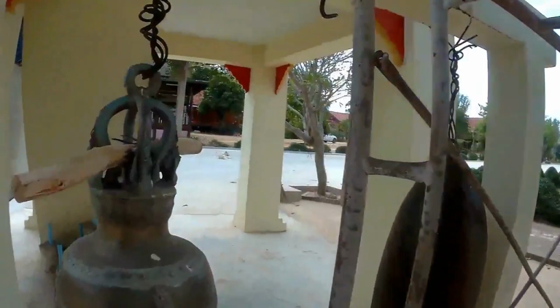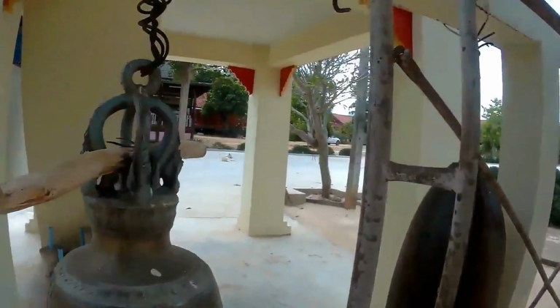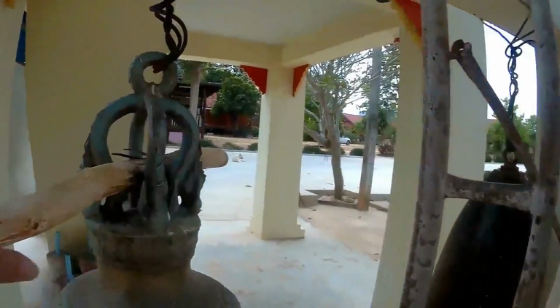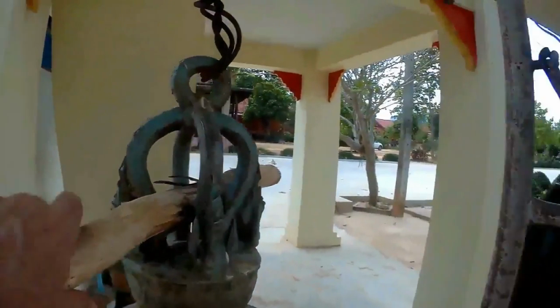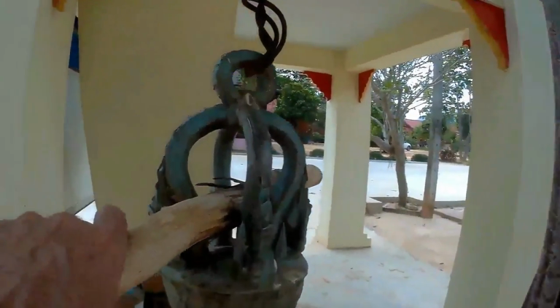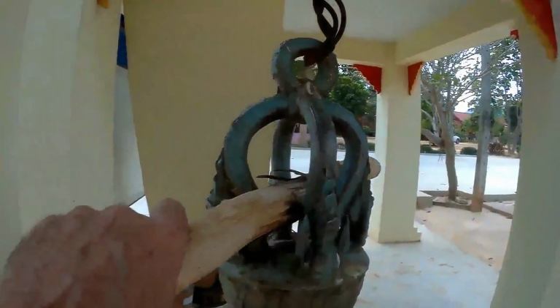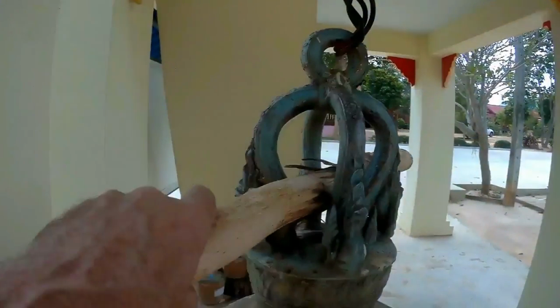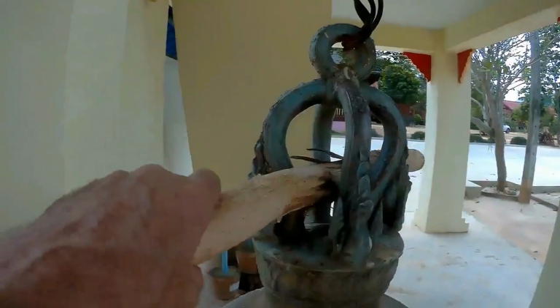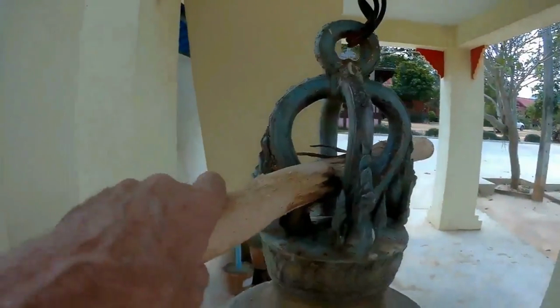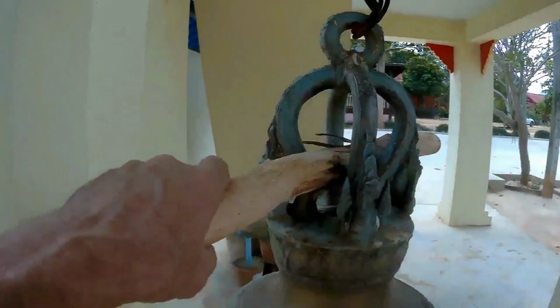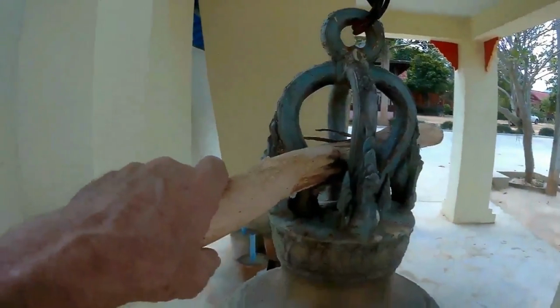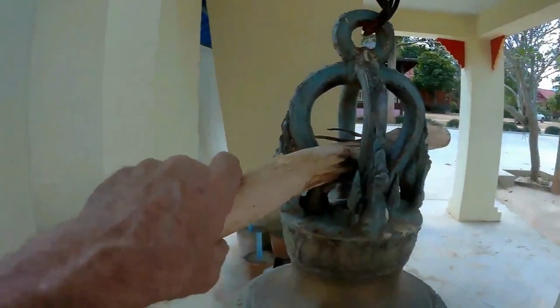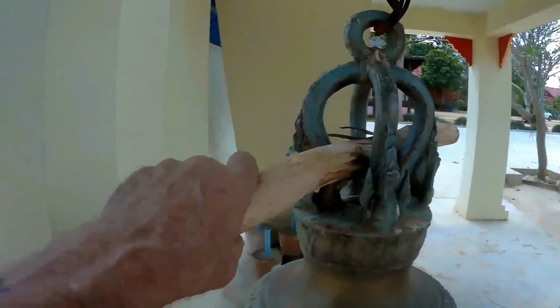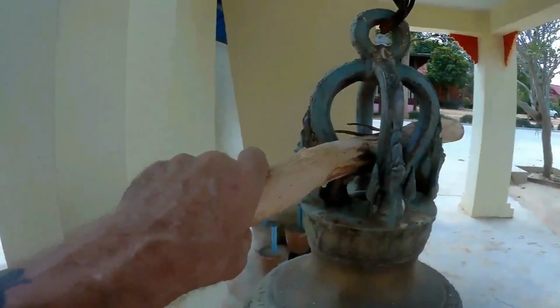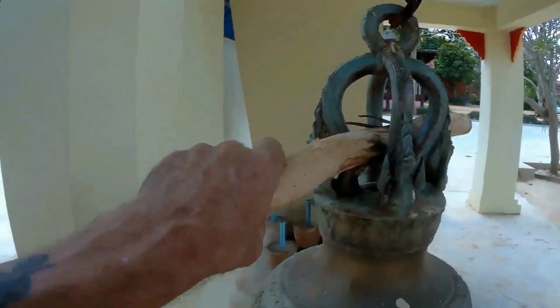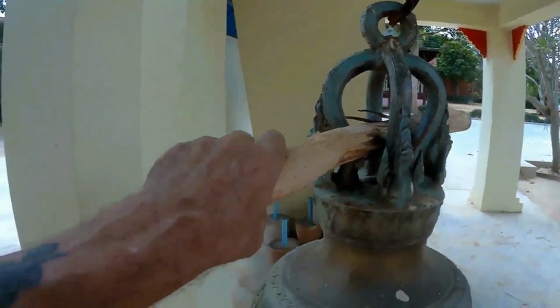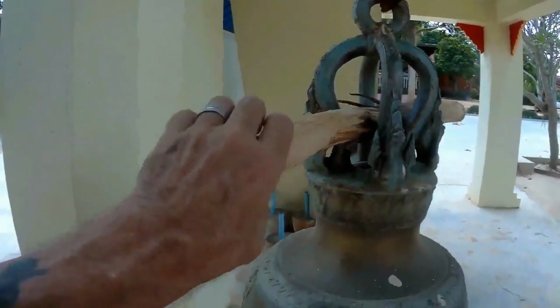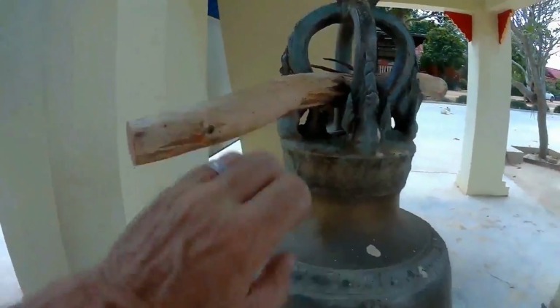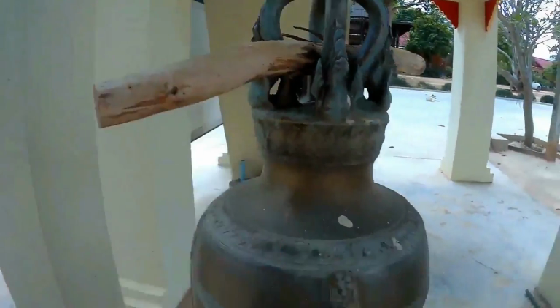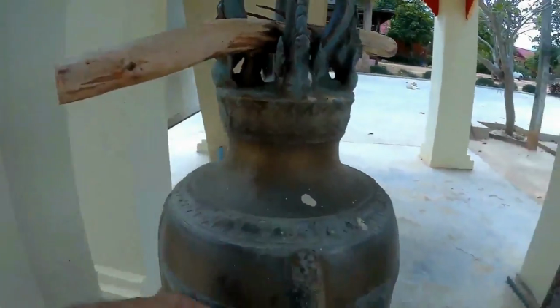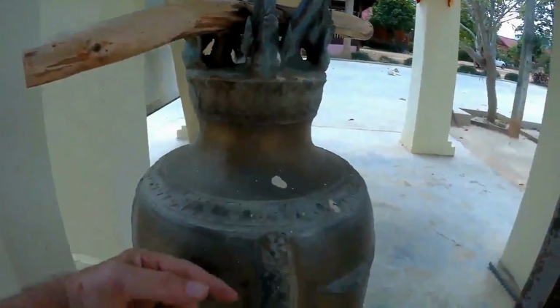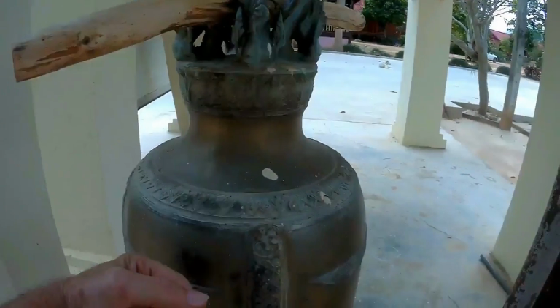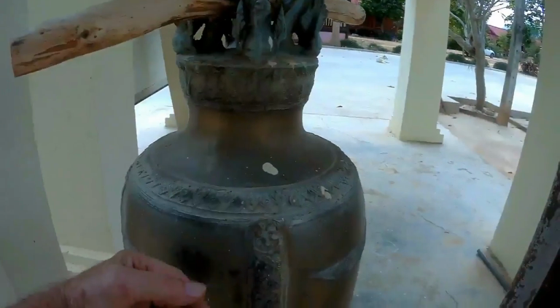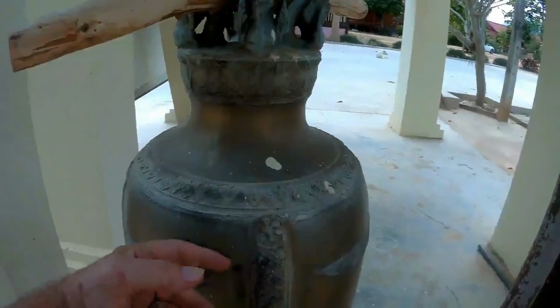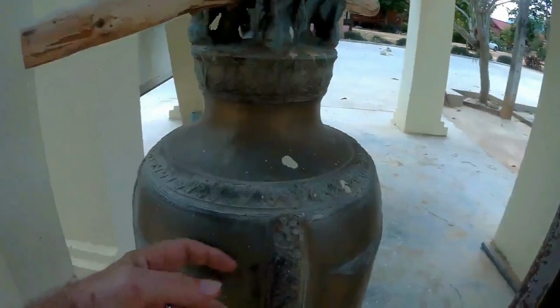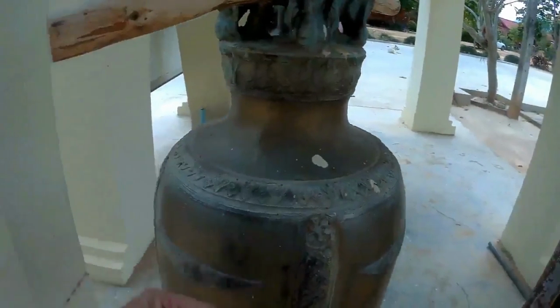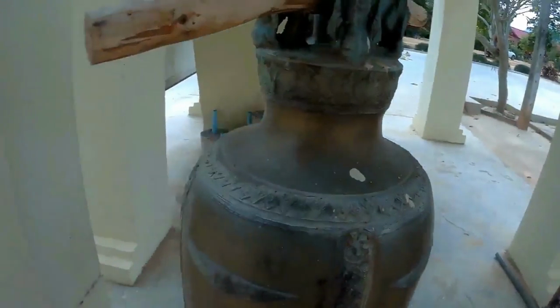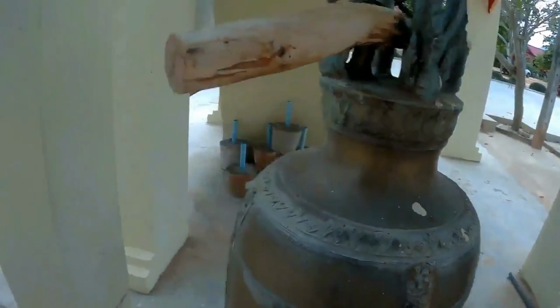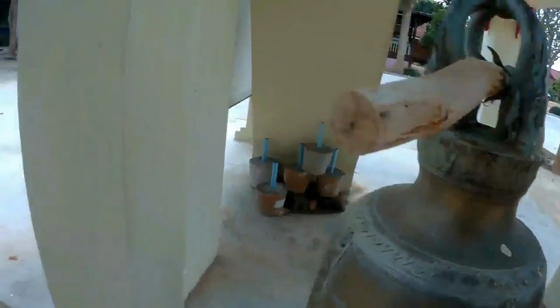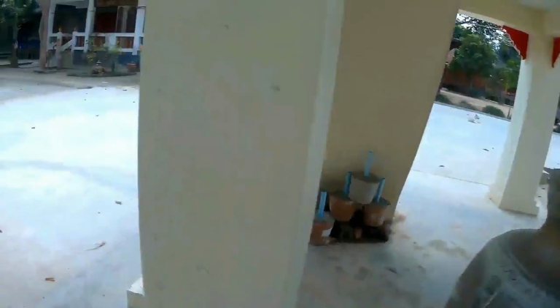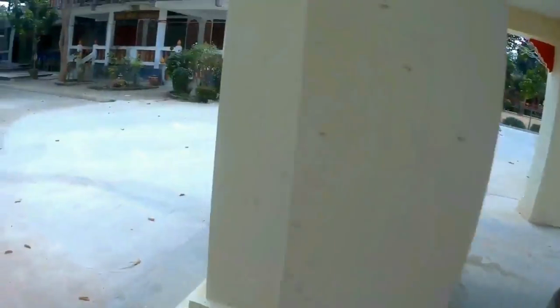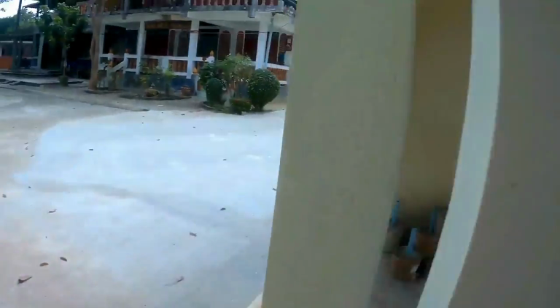They just use a stick on it to ring the bell.